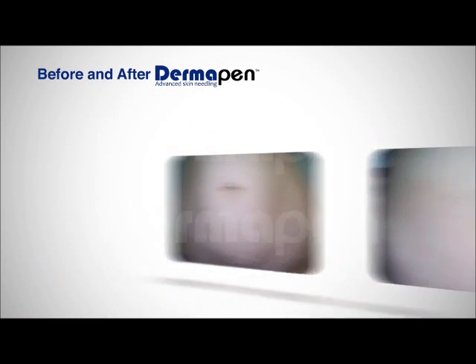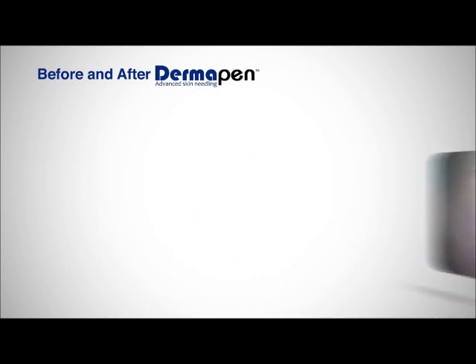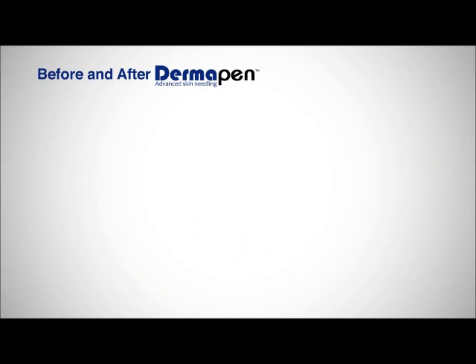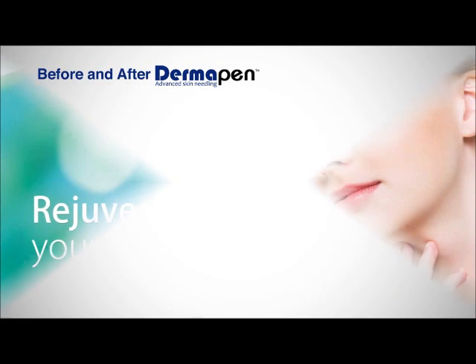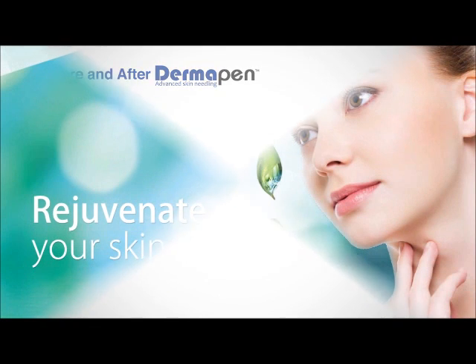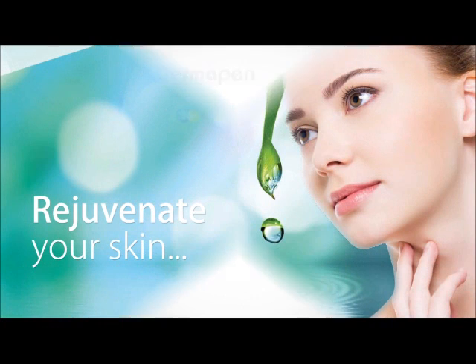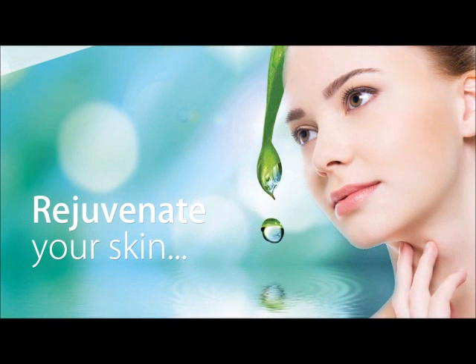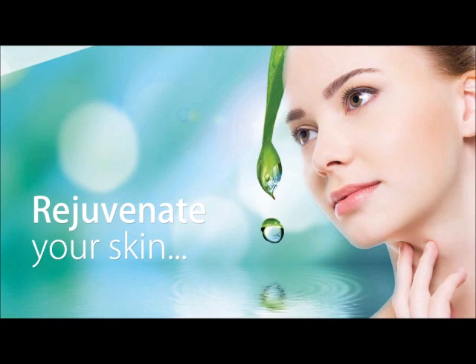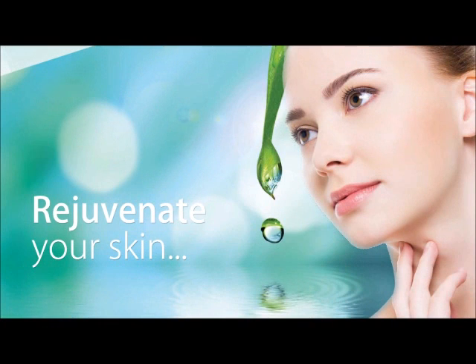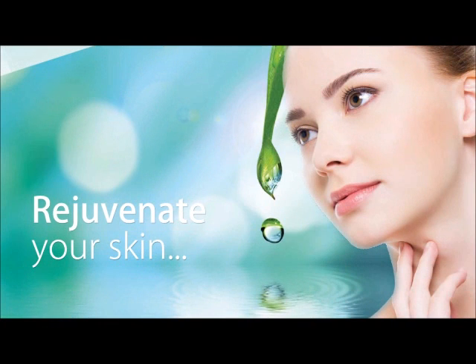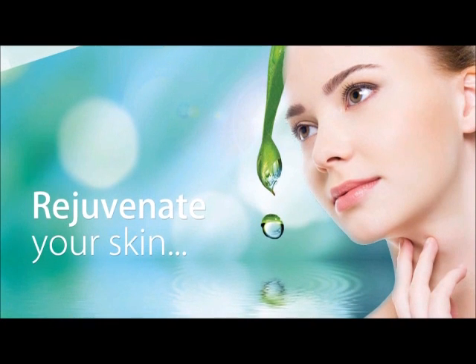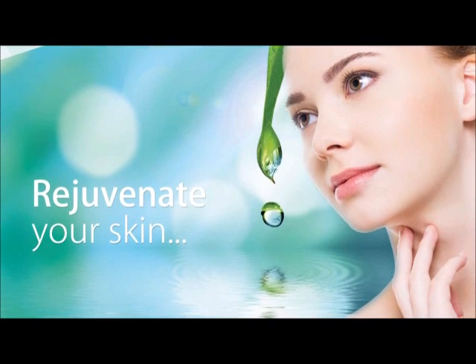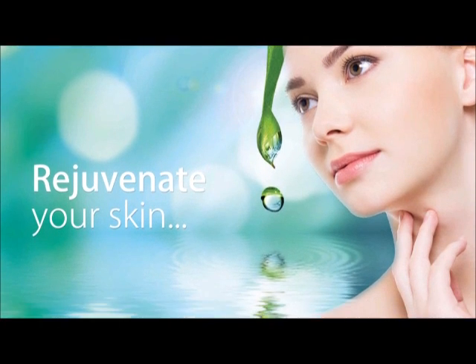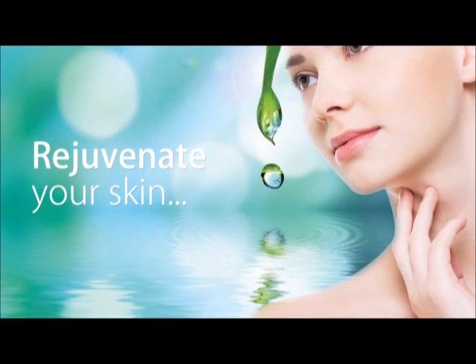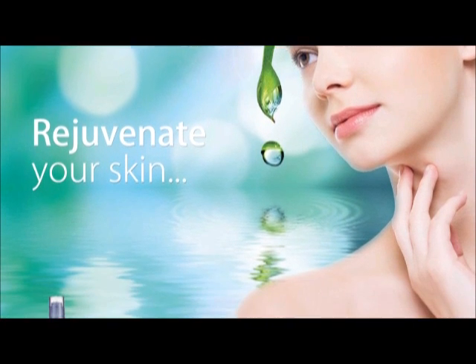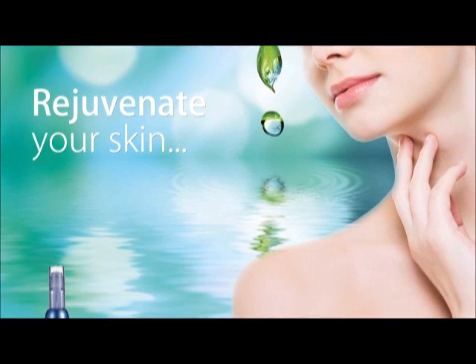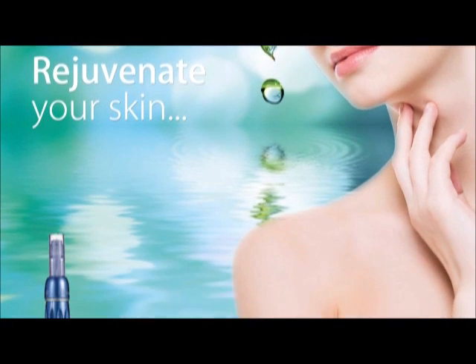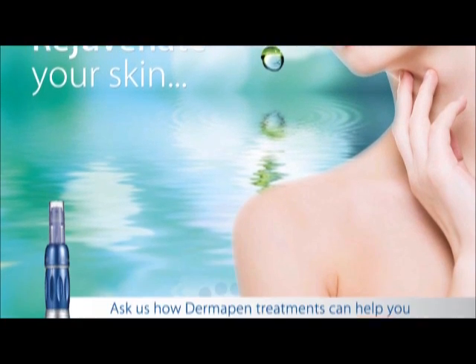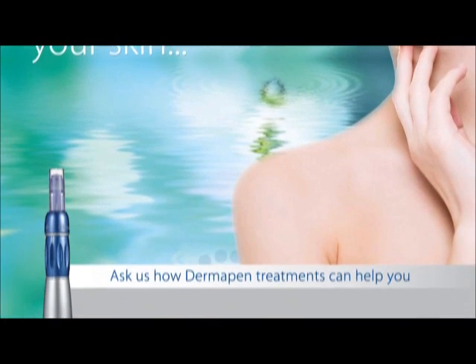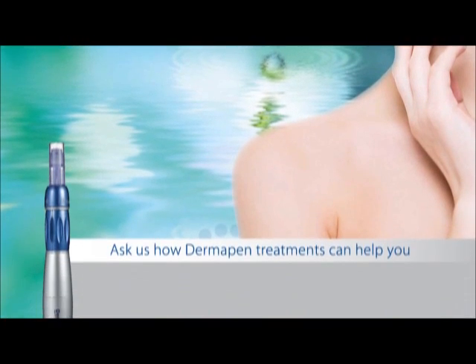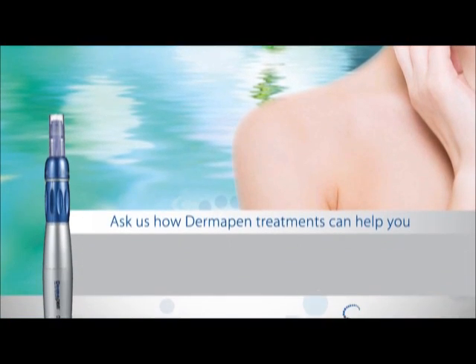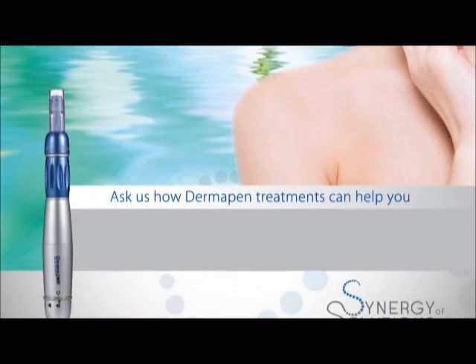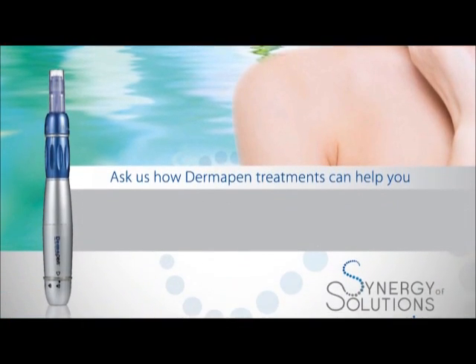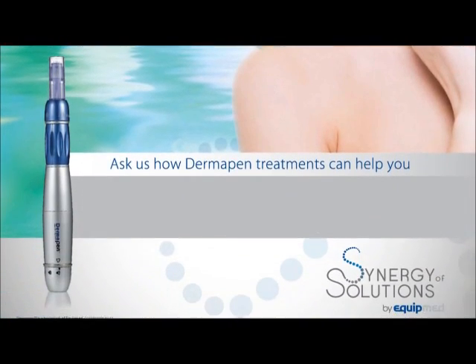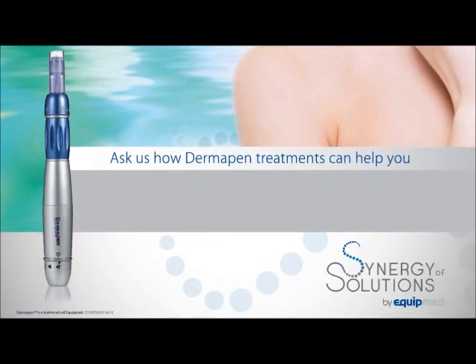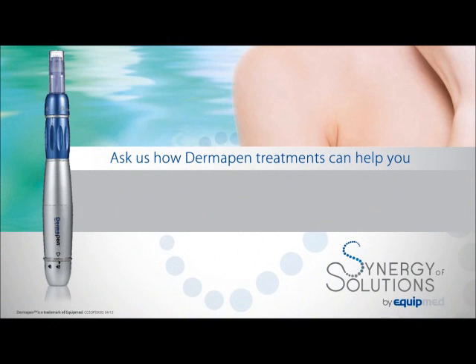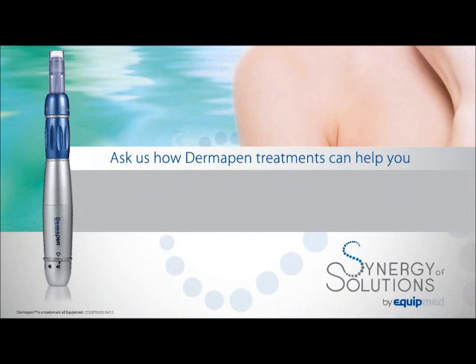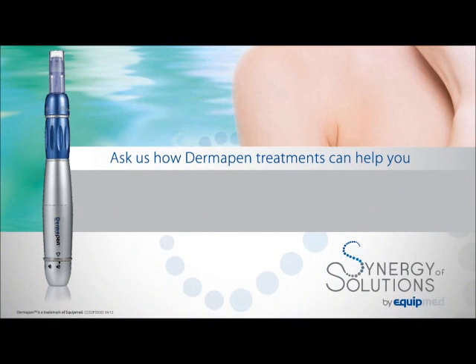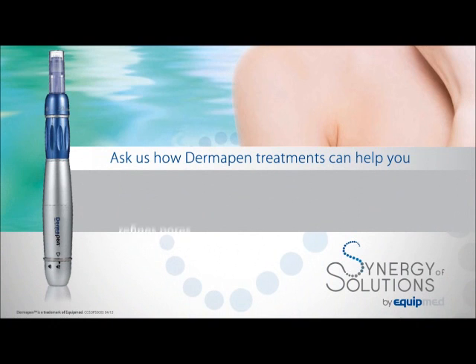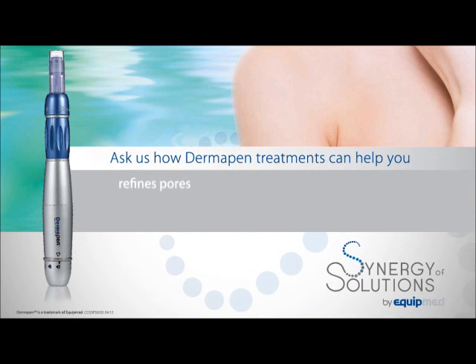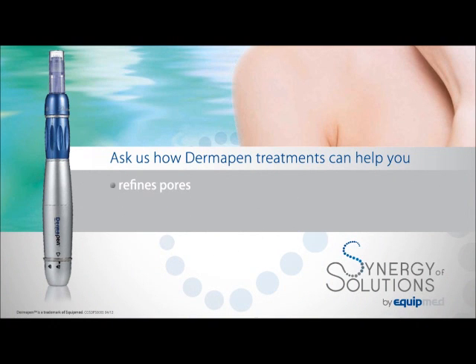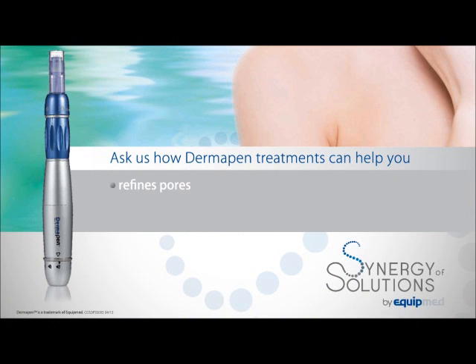This groundbreaking technology makes Dermapen a revolutionary breakthrough for beautiful skin.